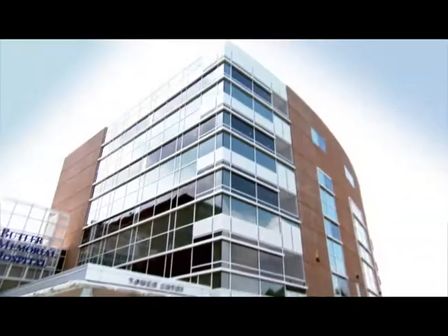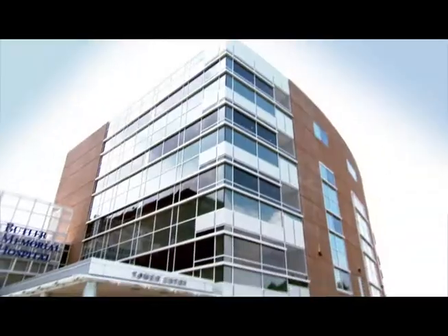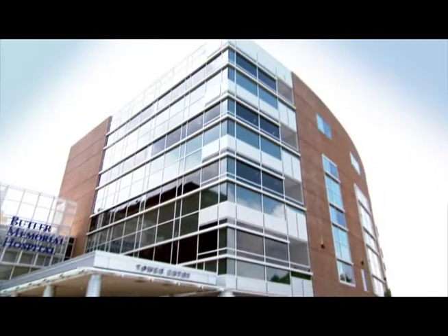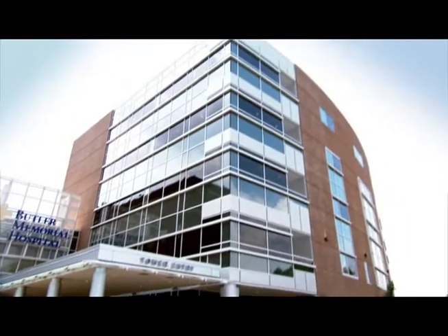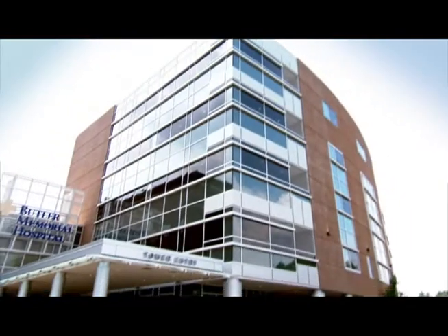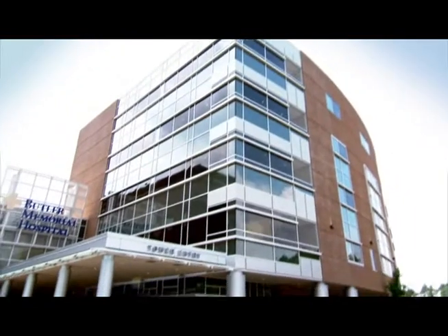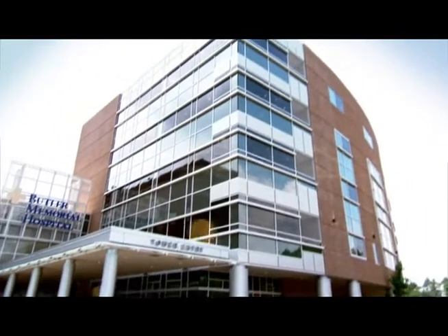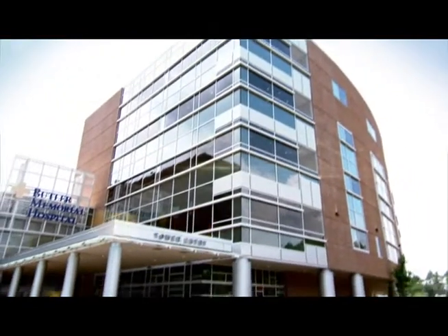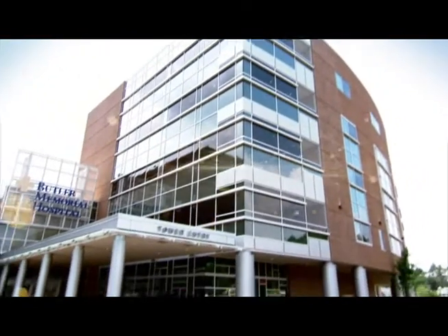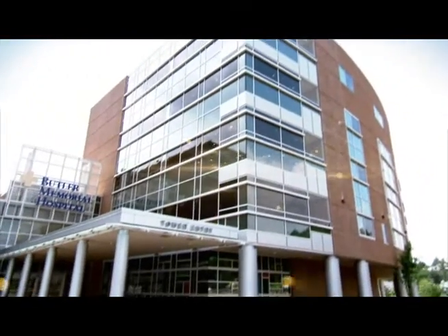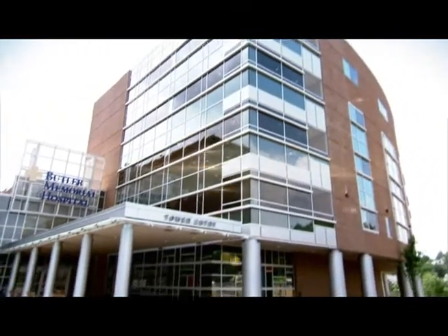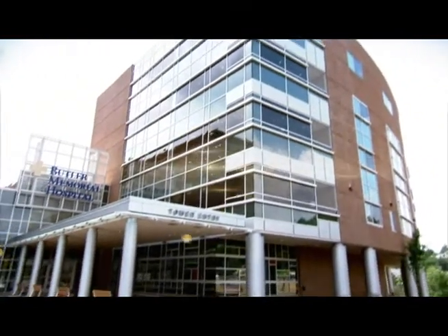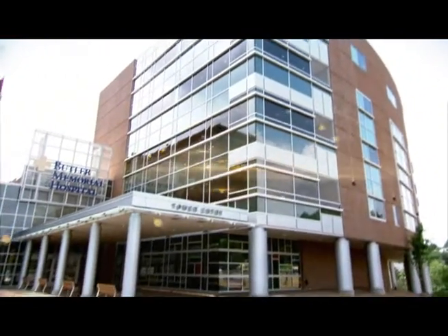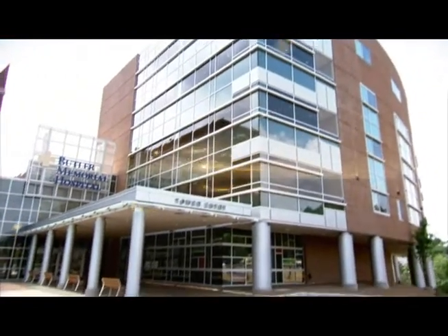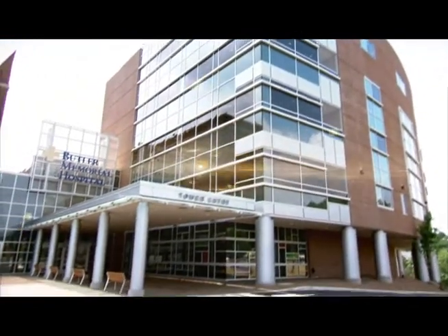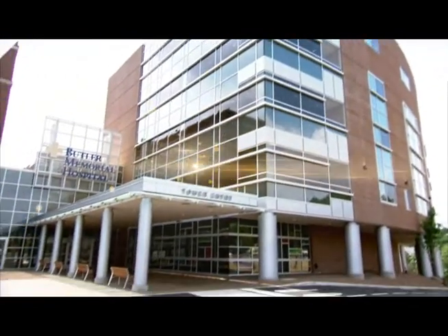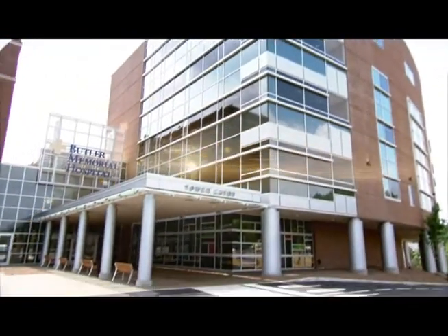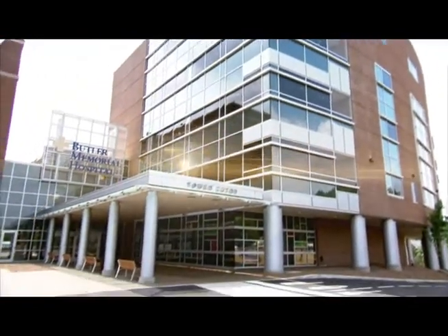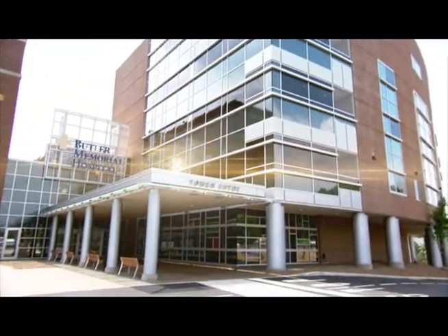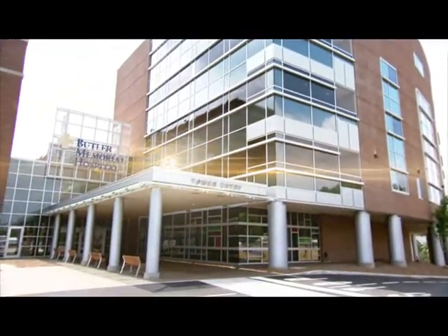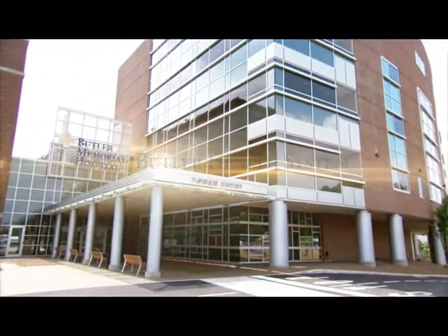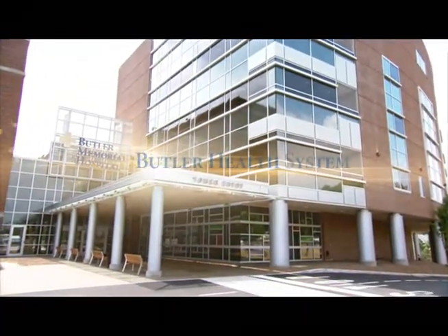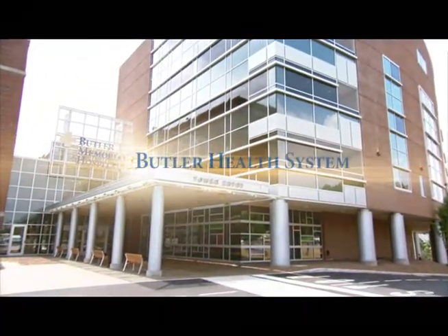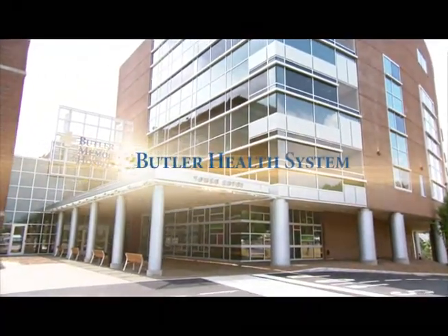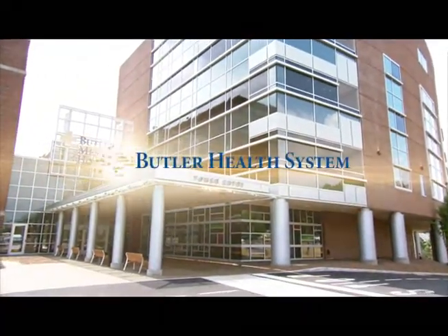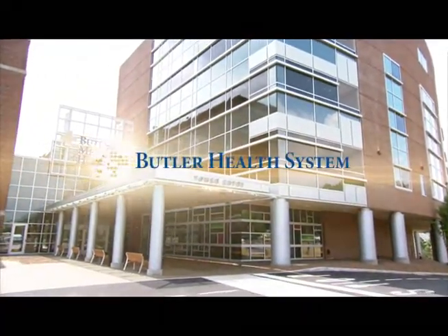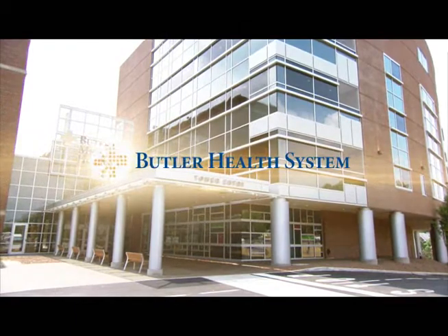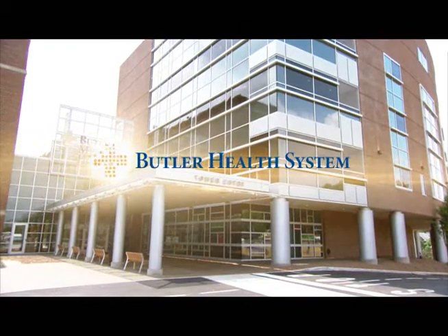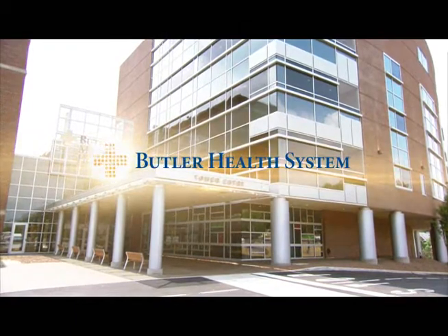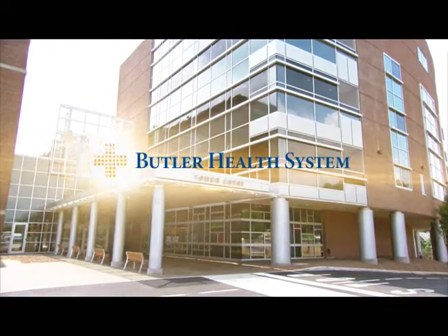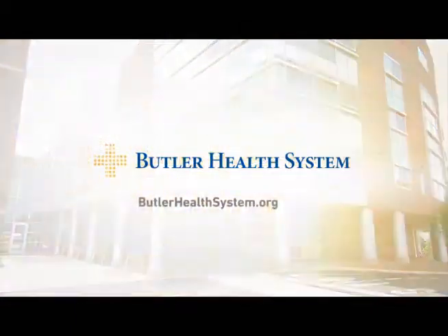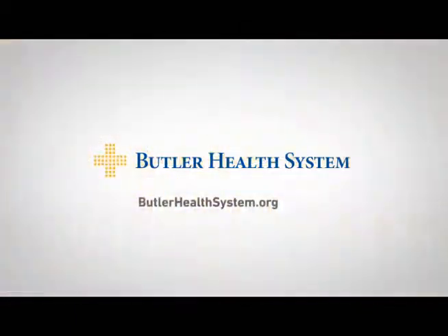The new patient tower at Butler Memorial Hospital. Welcome to the new Butler Health System.